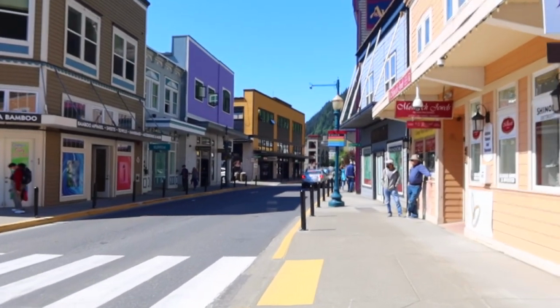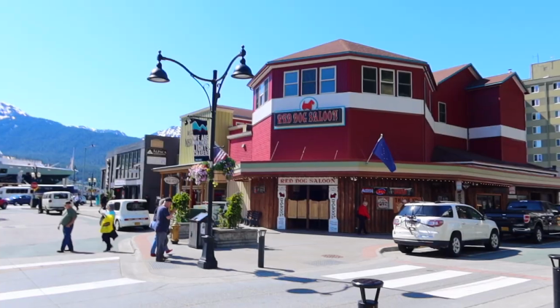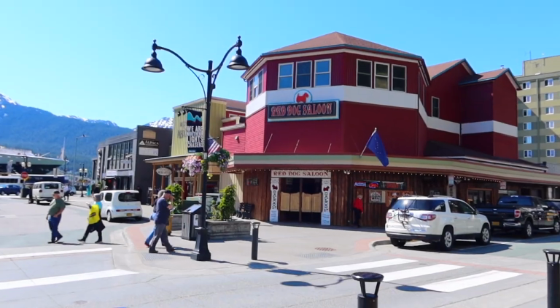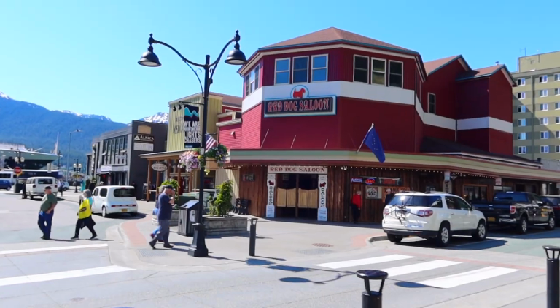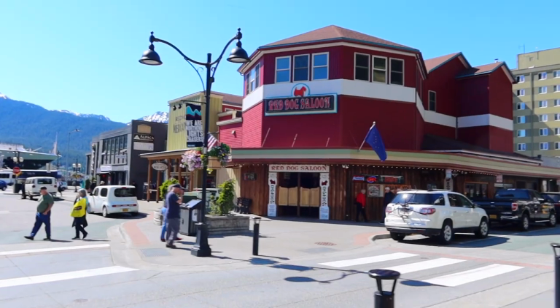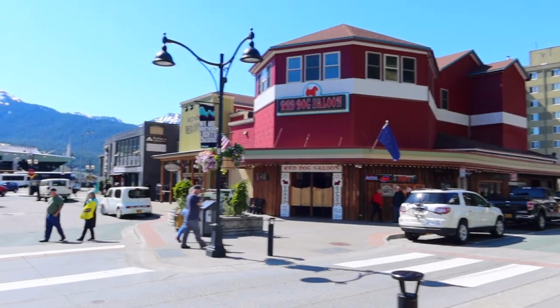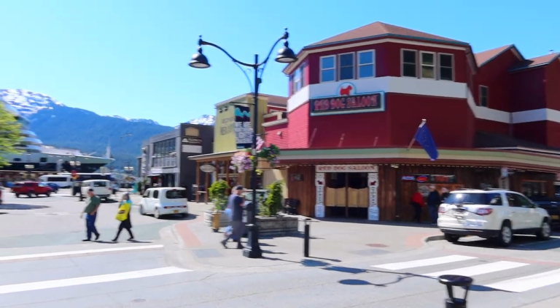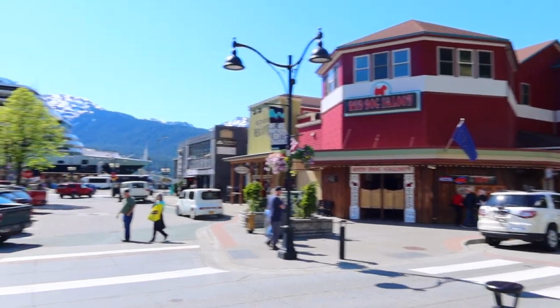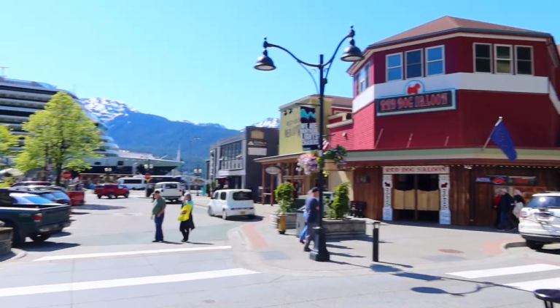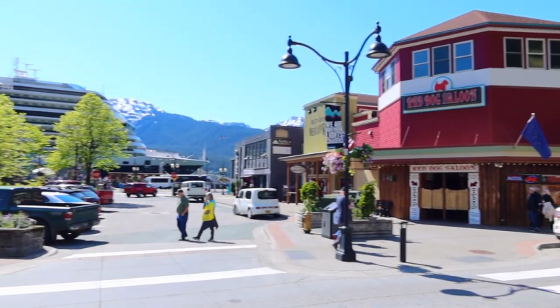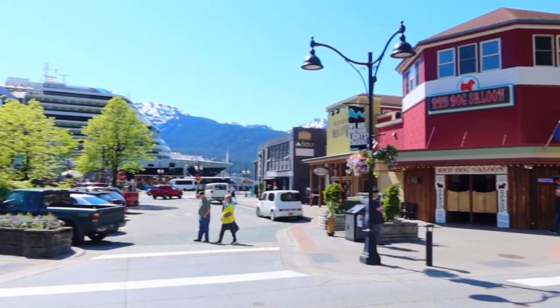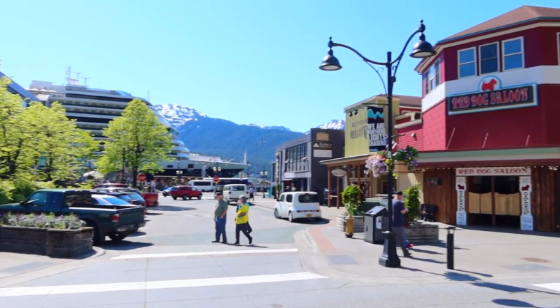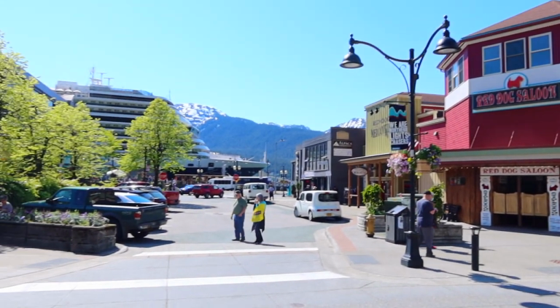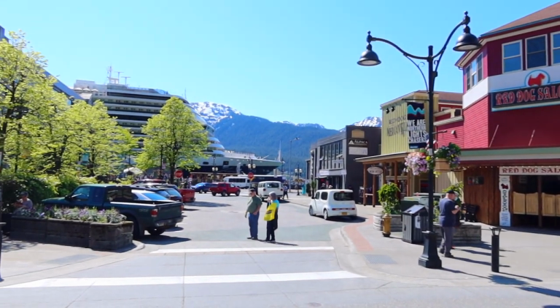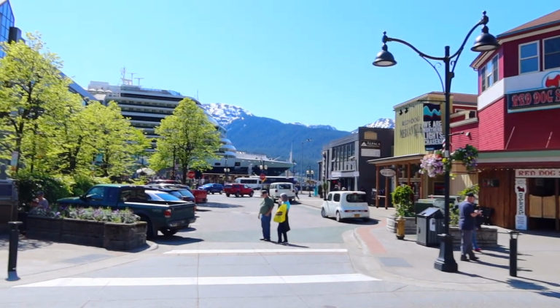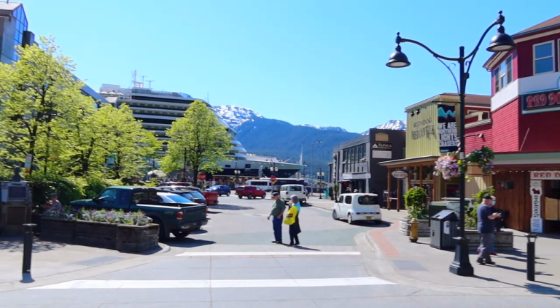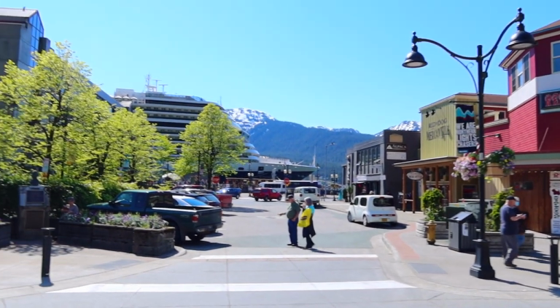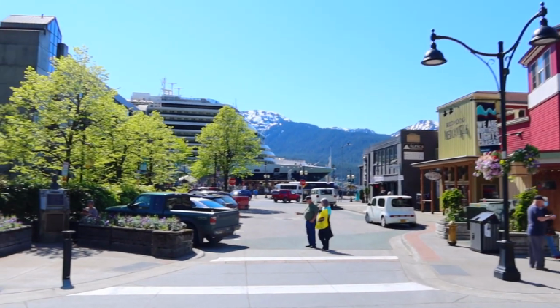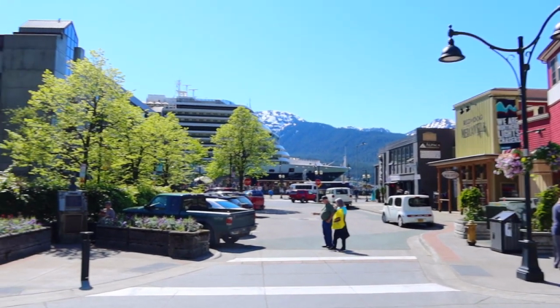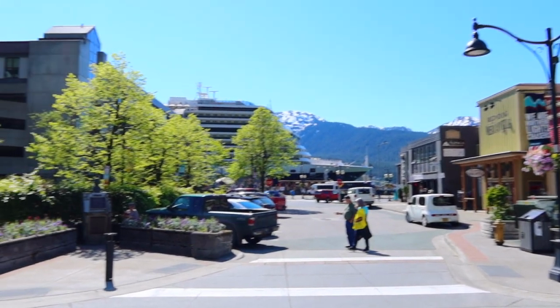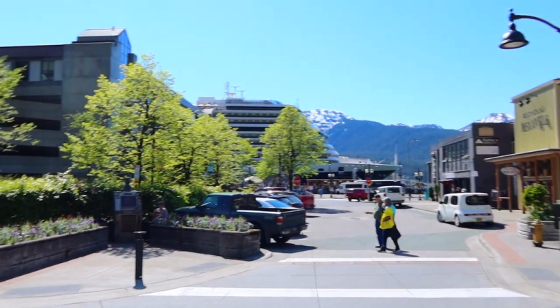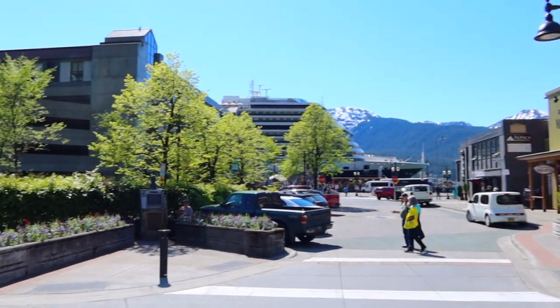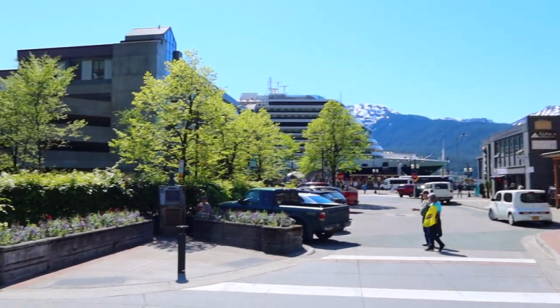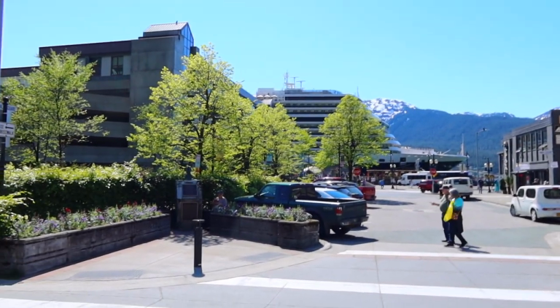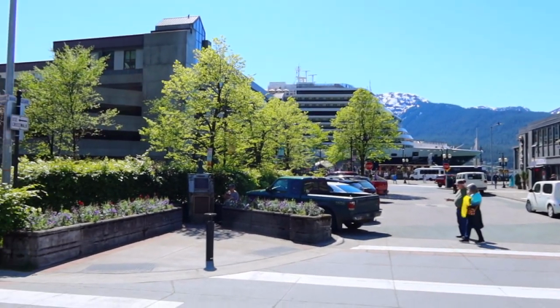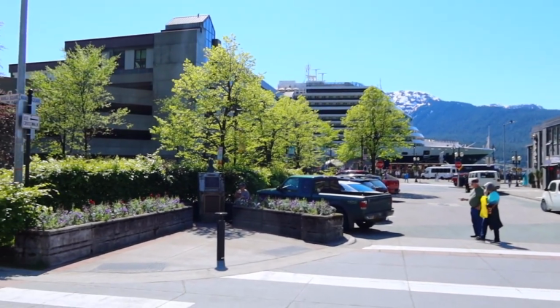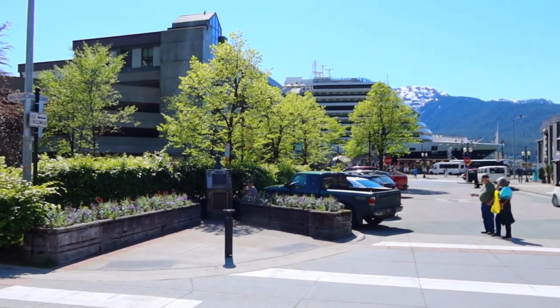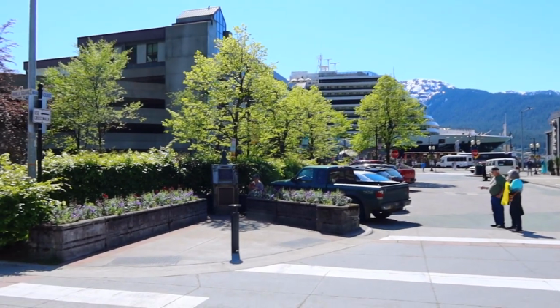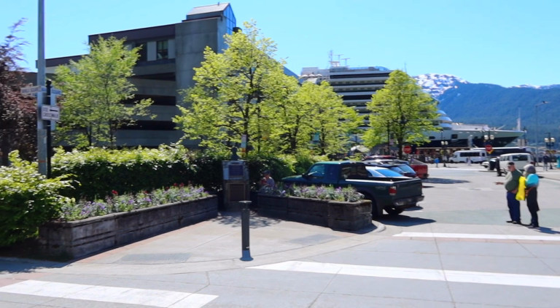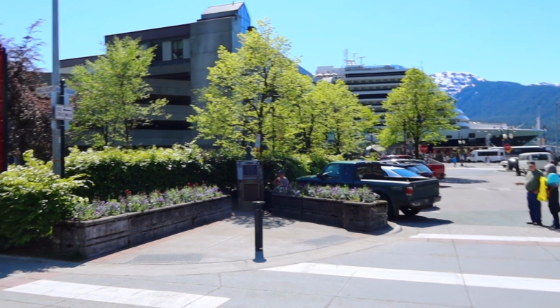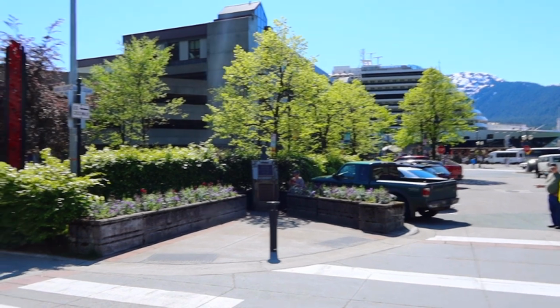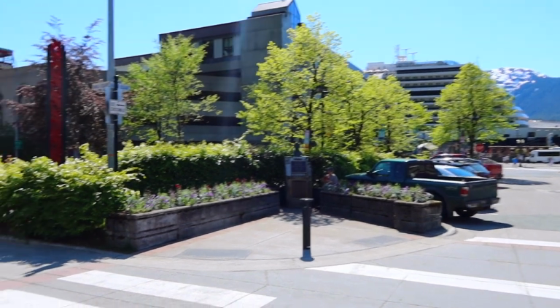The next place I recommend checking out is the Red Dog Saloon, located near the cruise ship docks in Juneau.